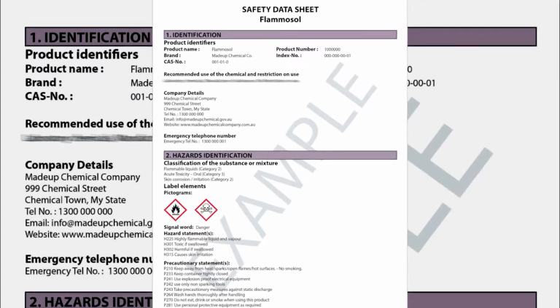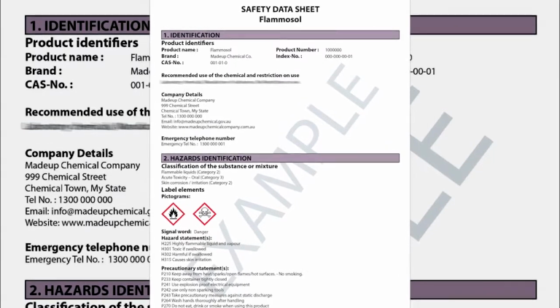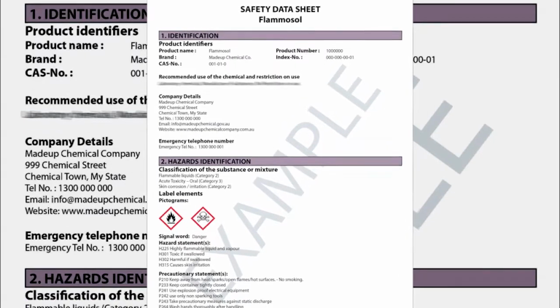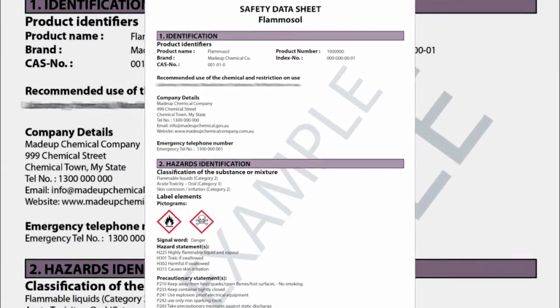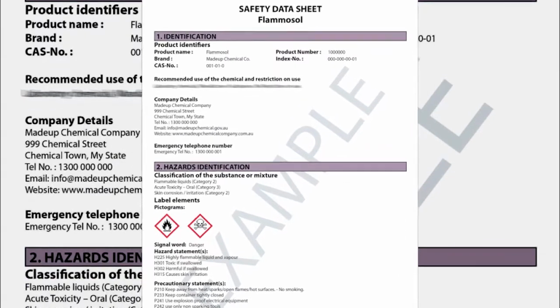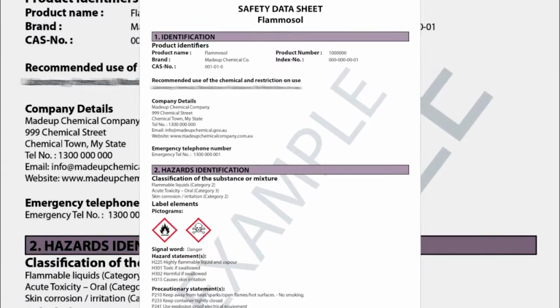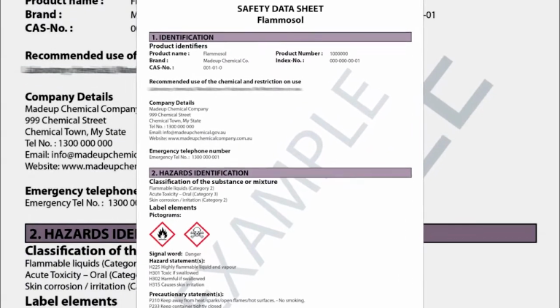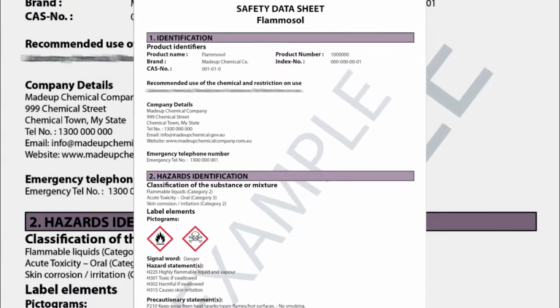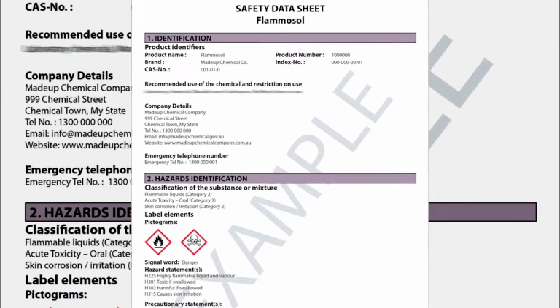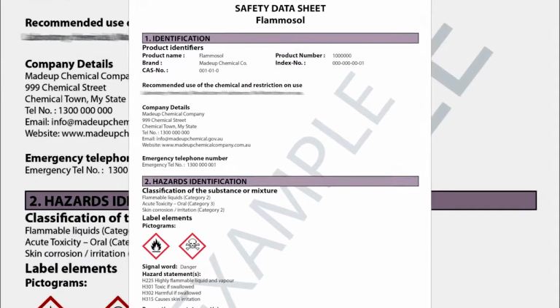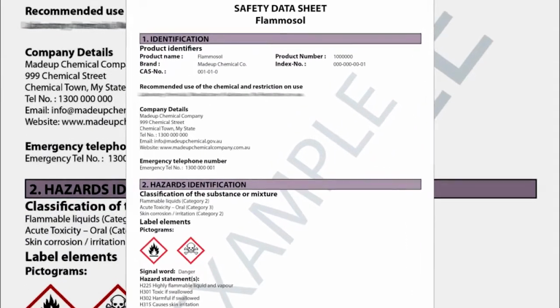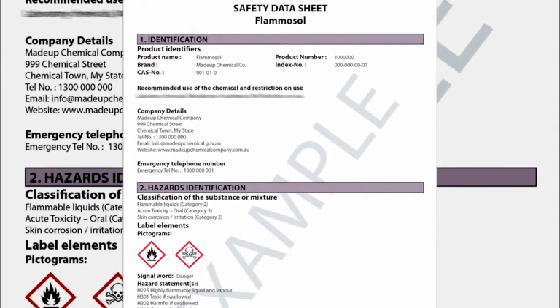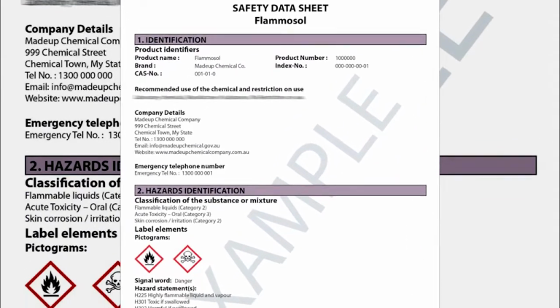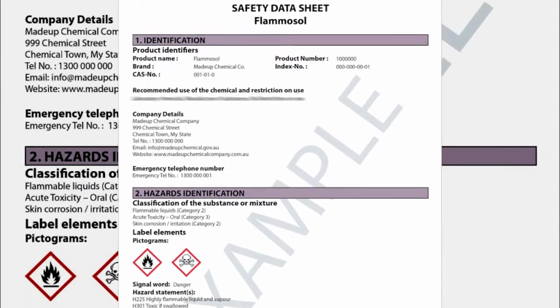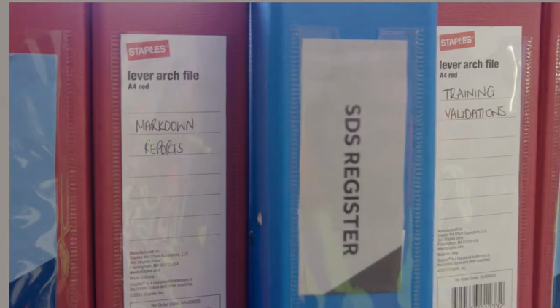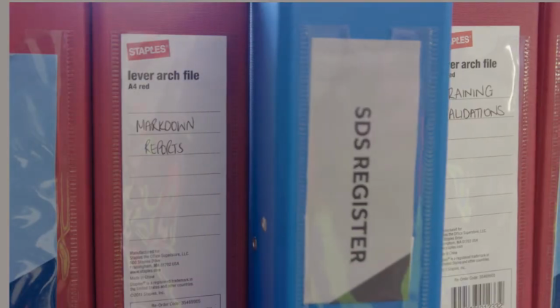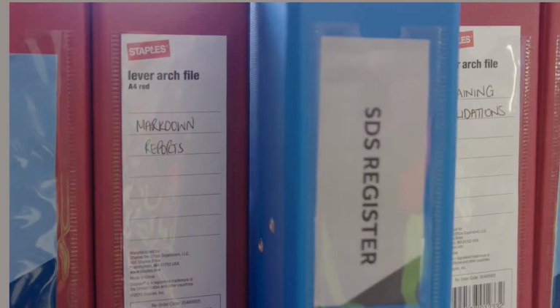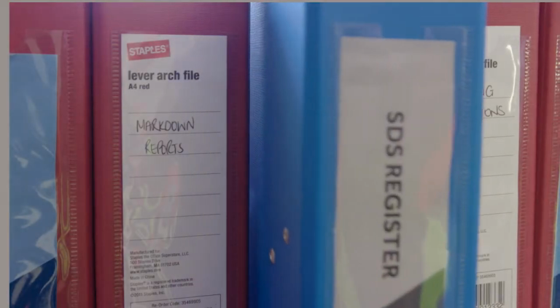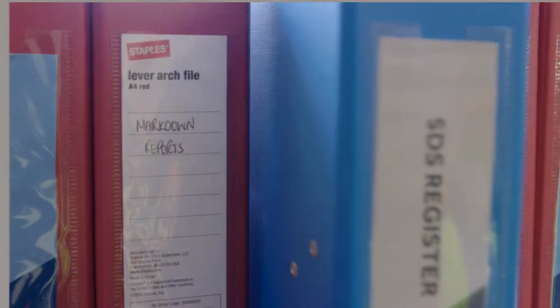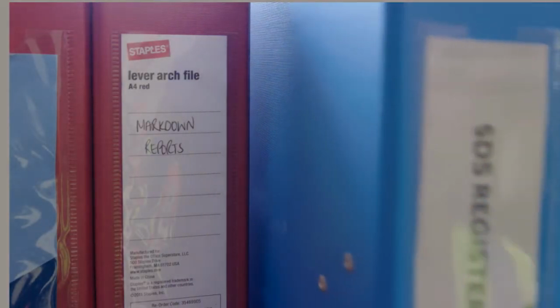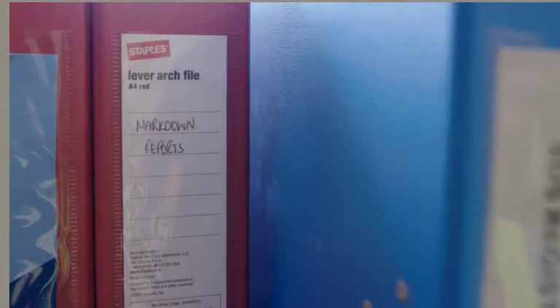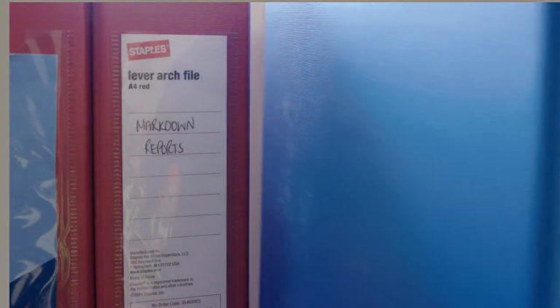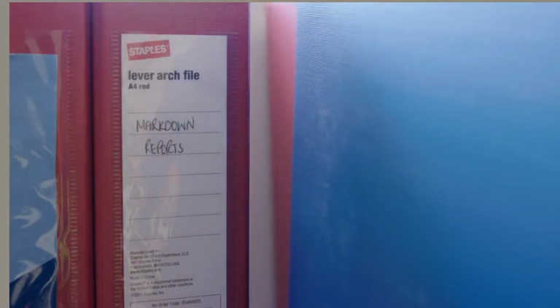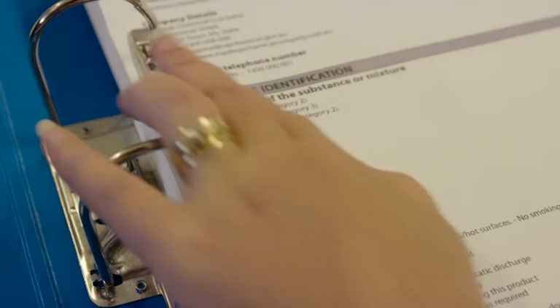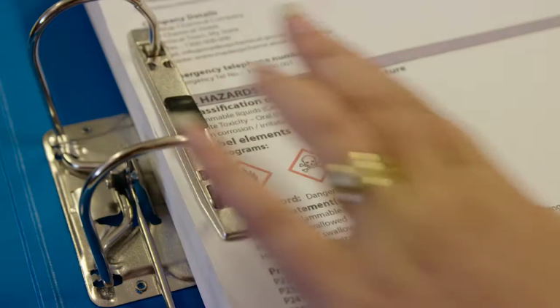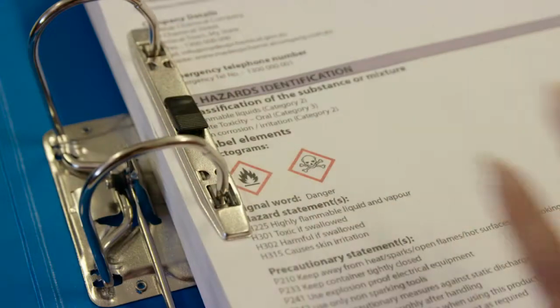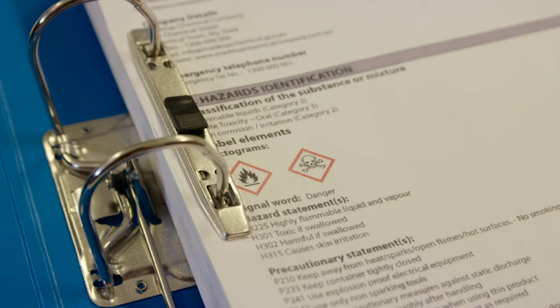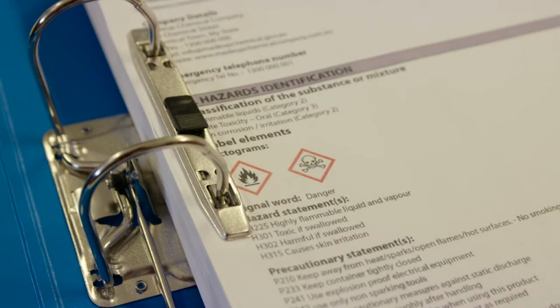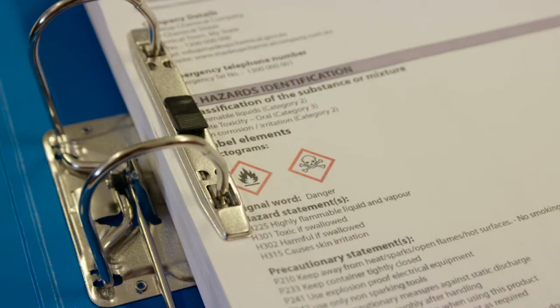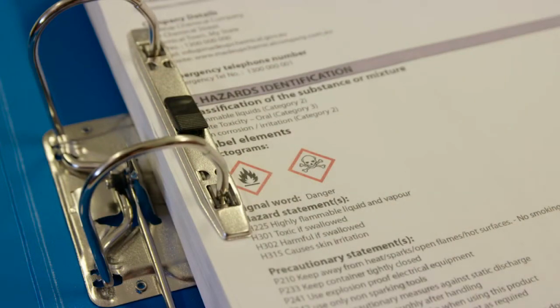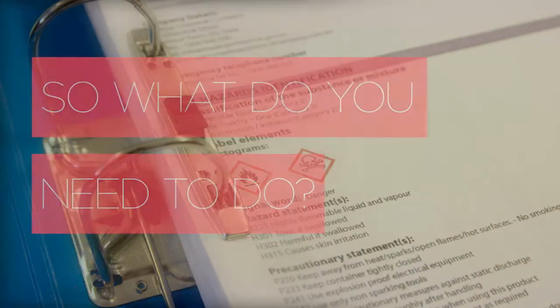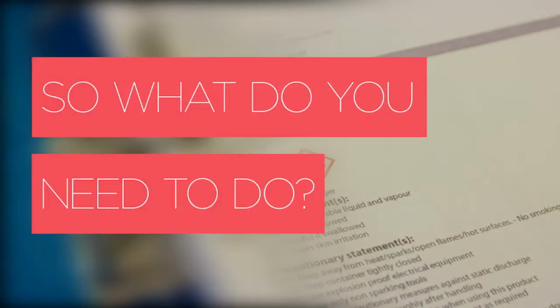Safety data sheets, known as the SDS, will use clear language under 16 universal headings.